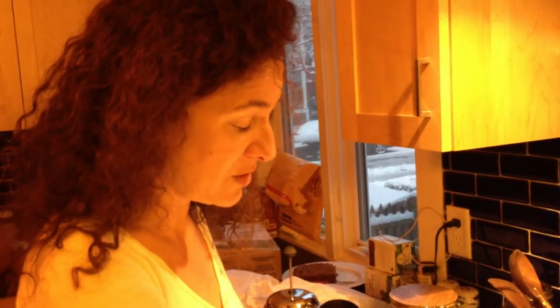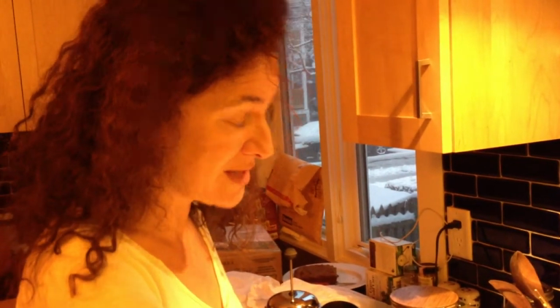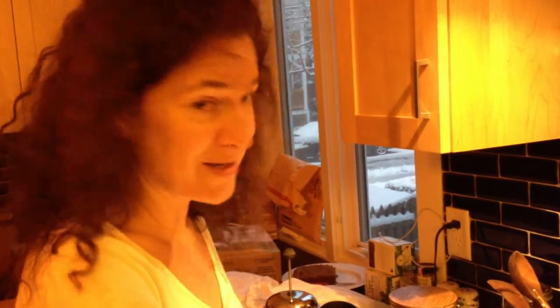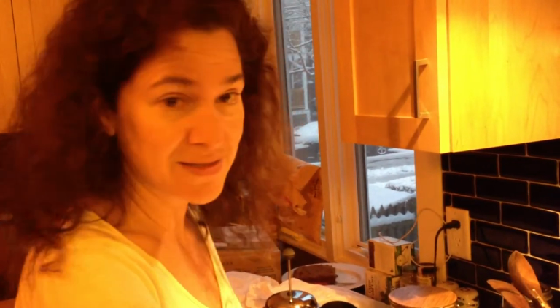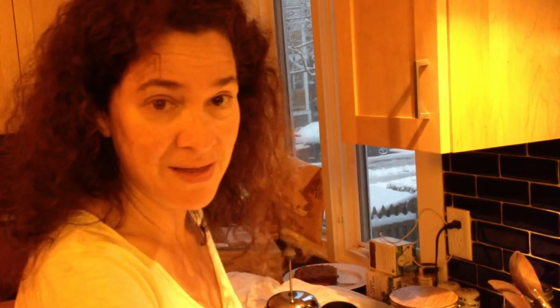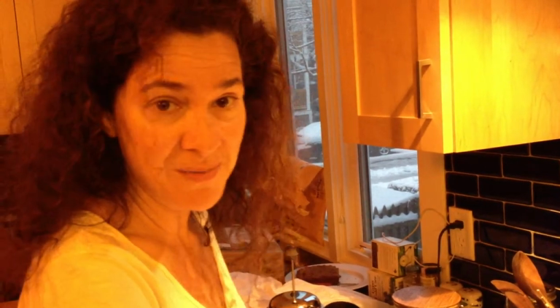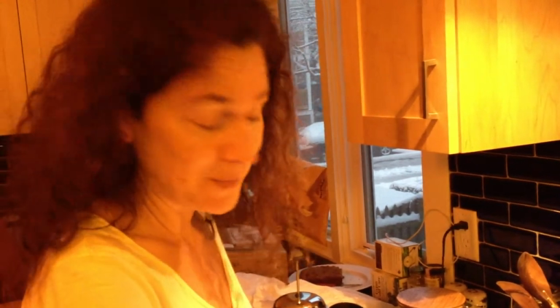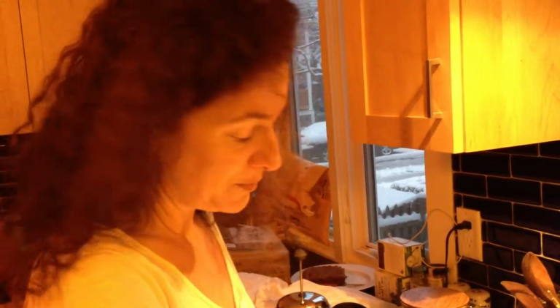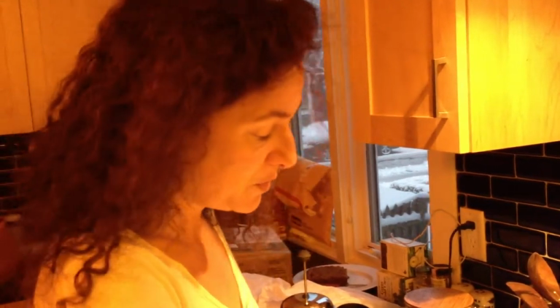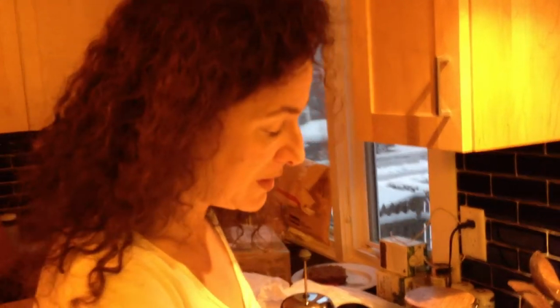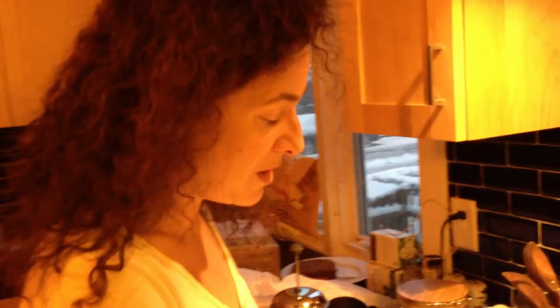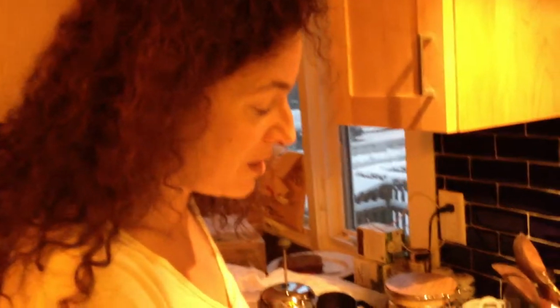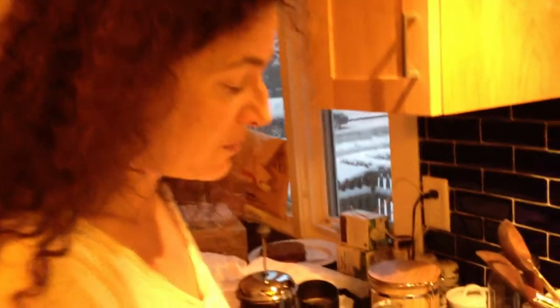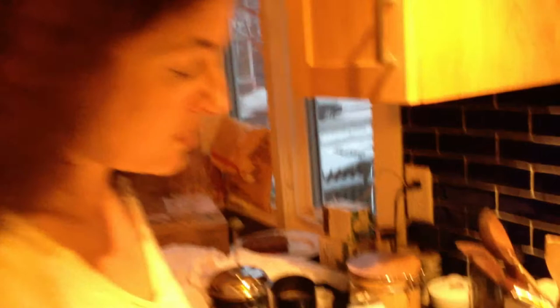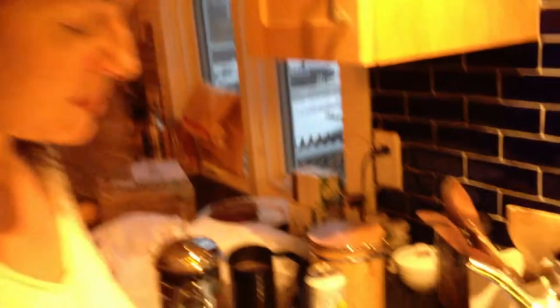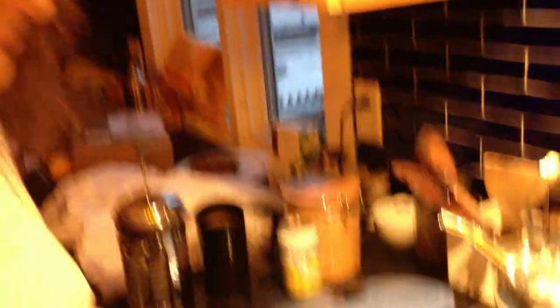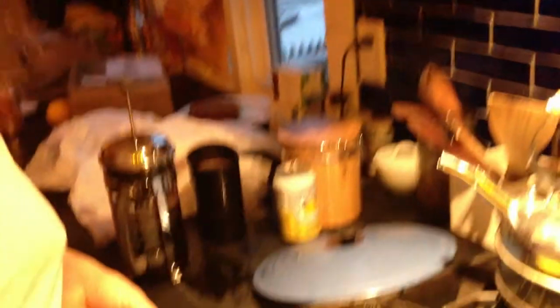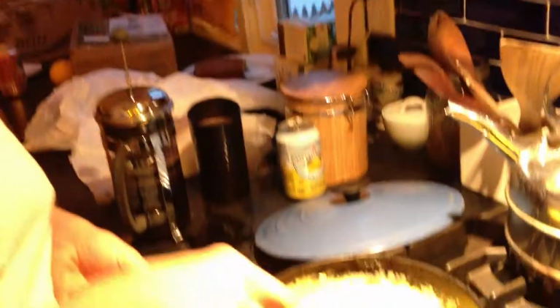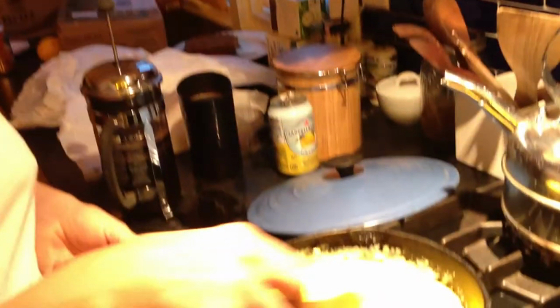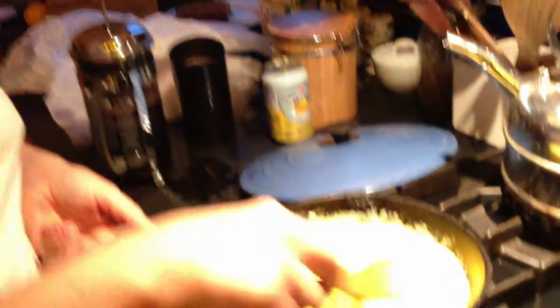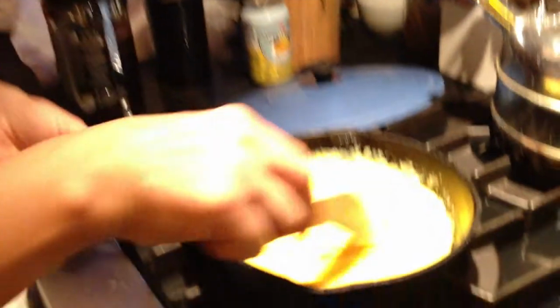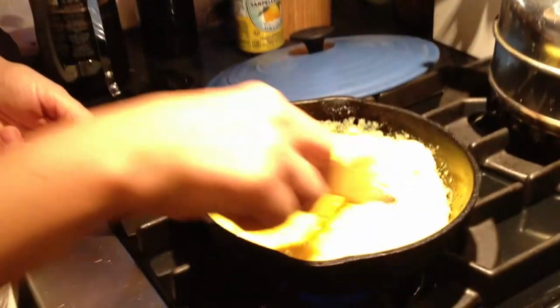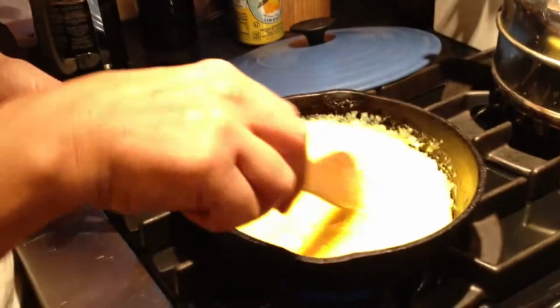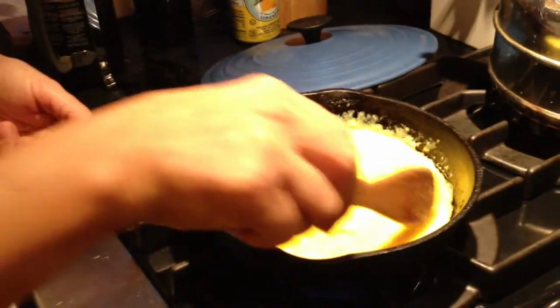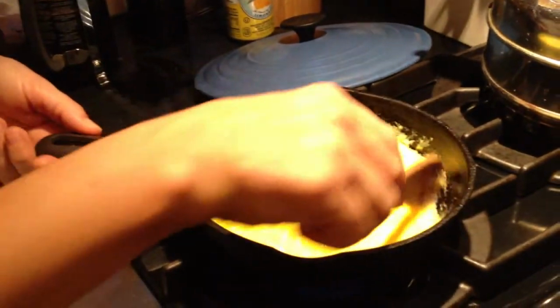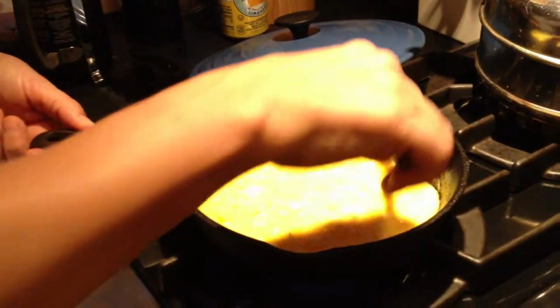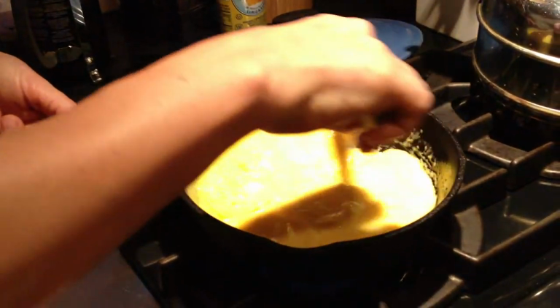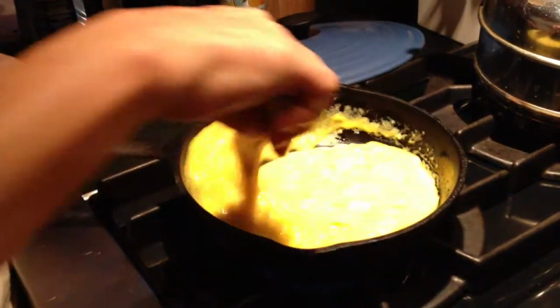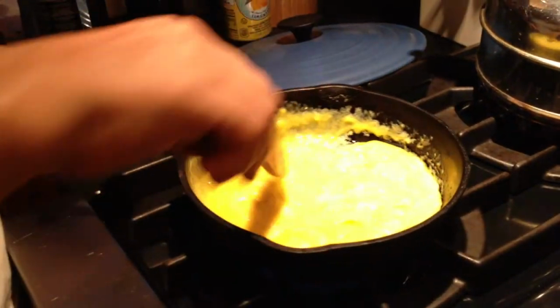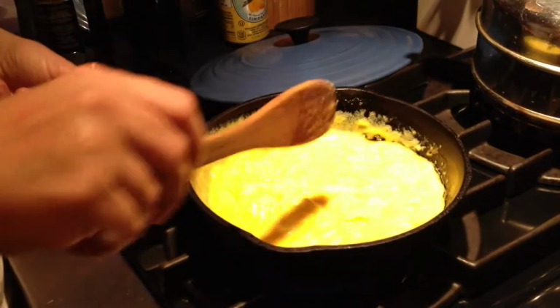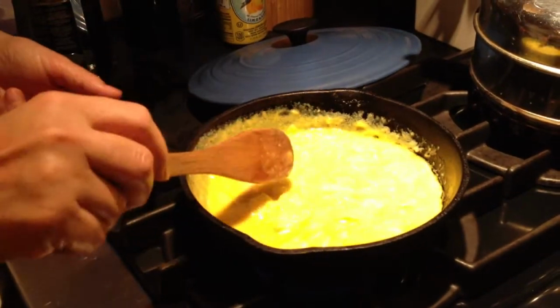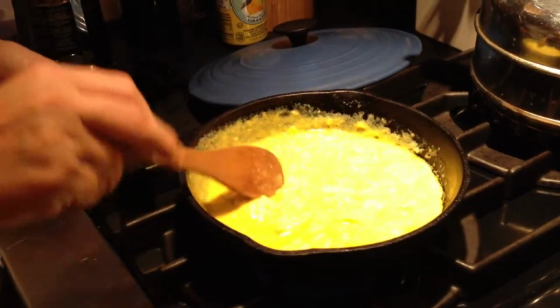Take your cast iron skillet, put a little olive oil, and away you go.